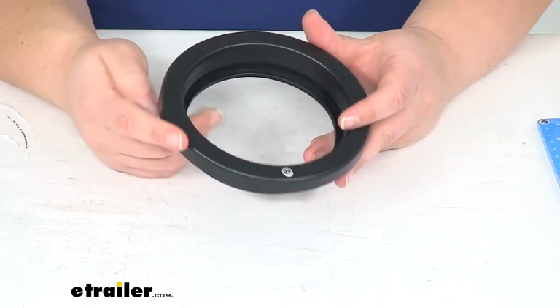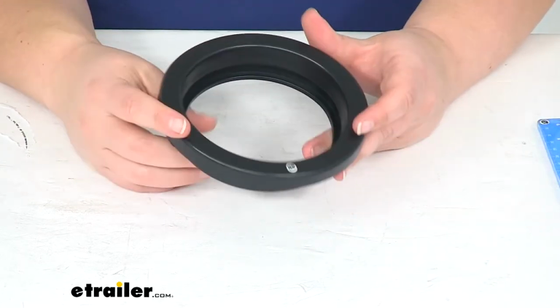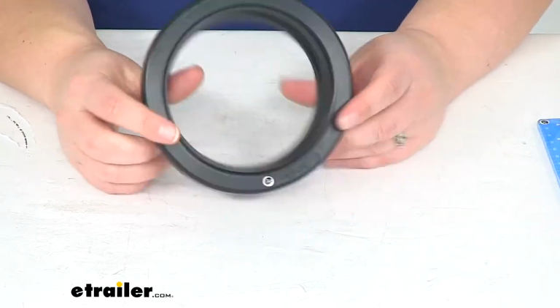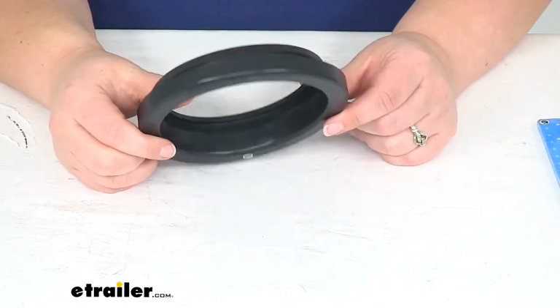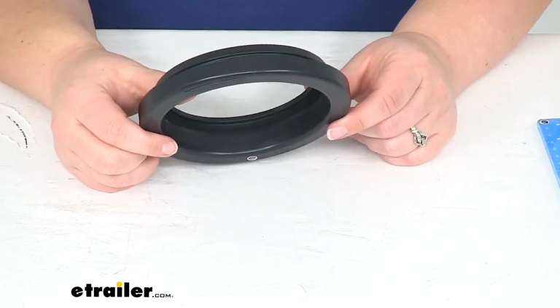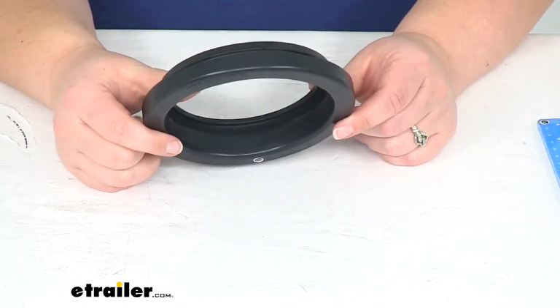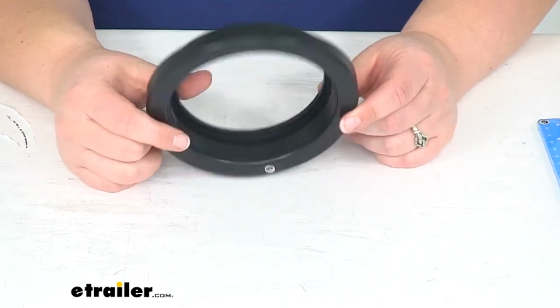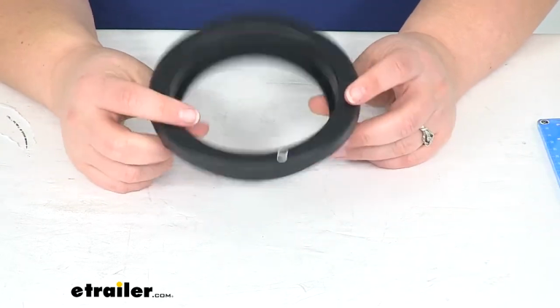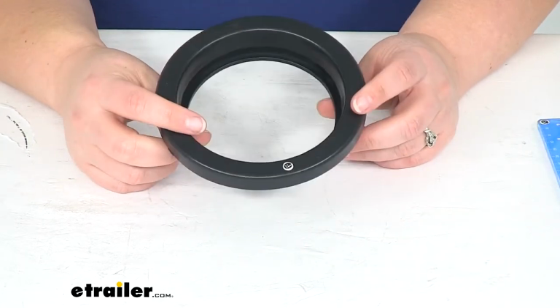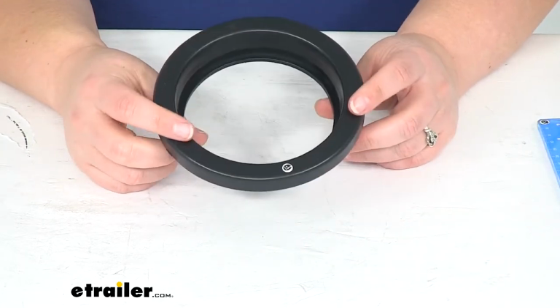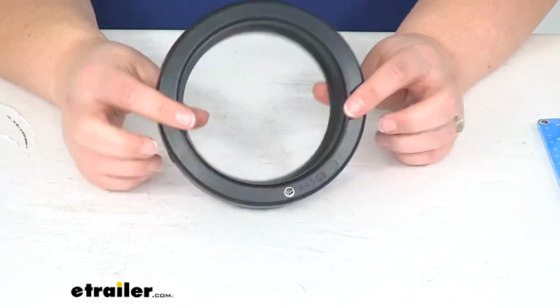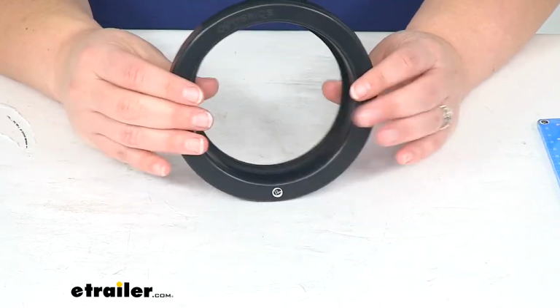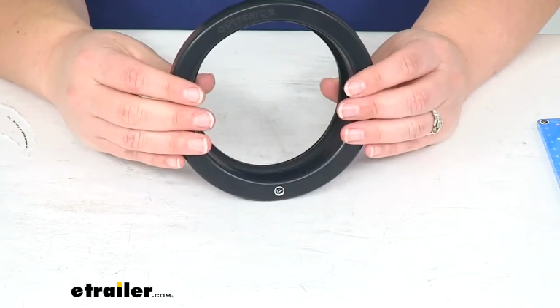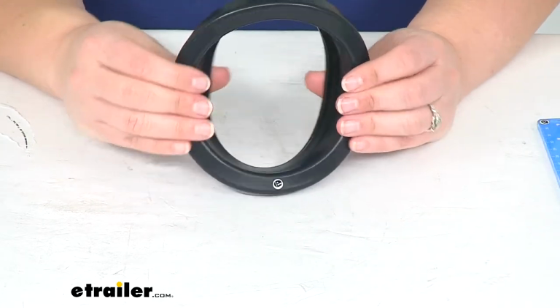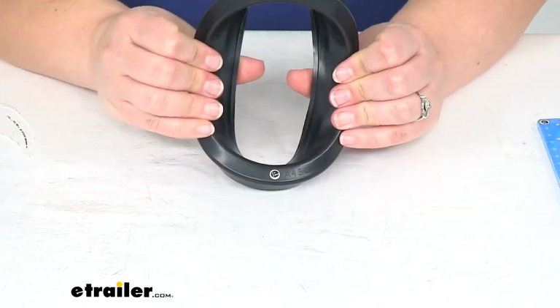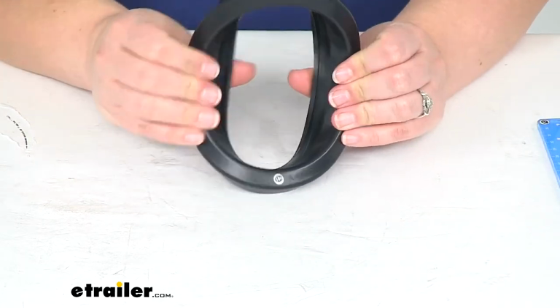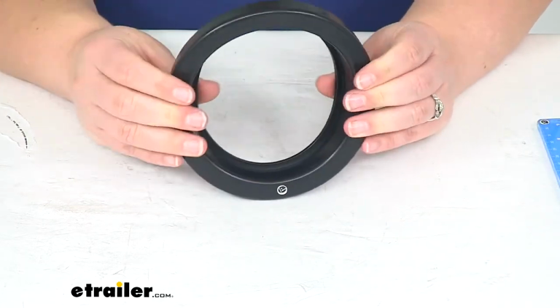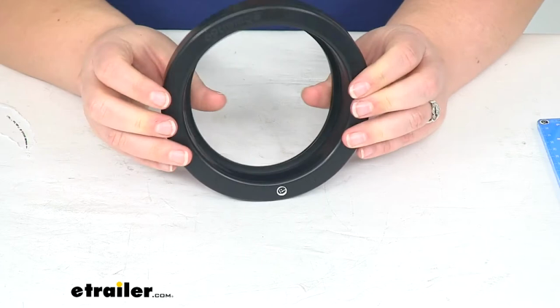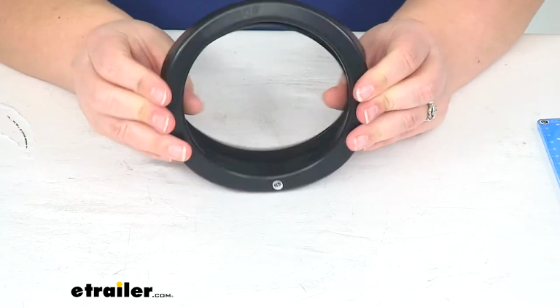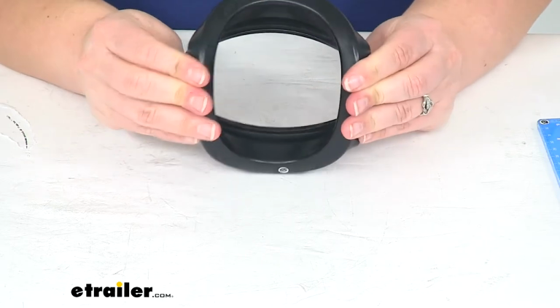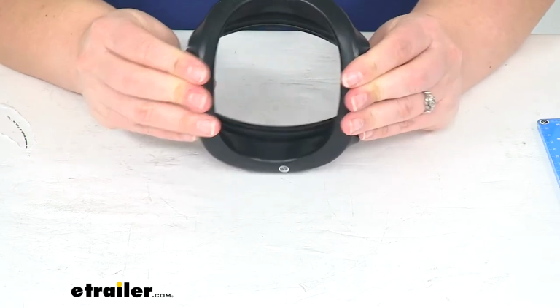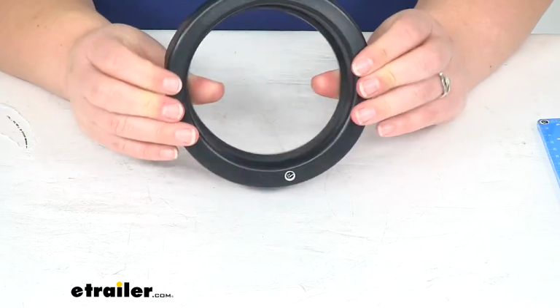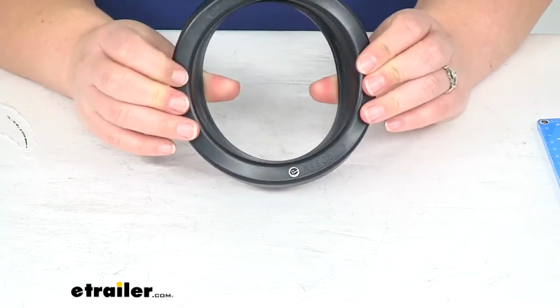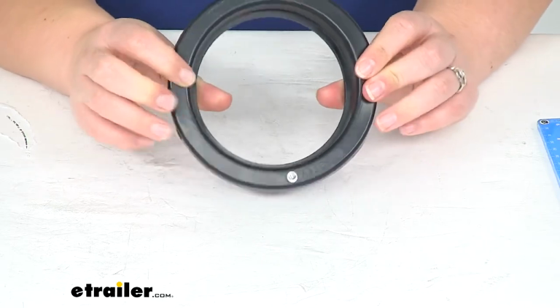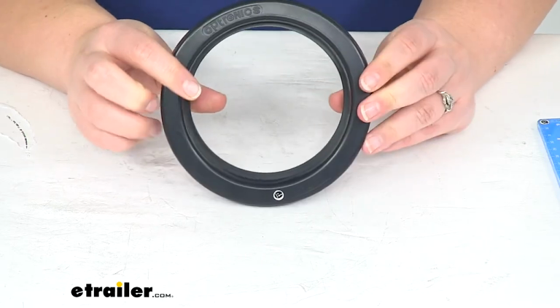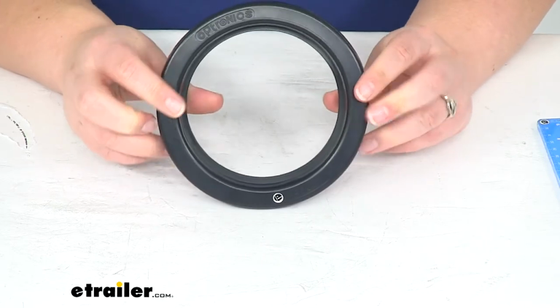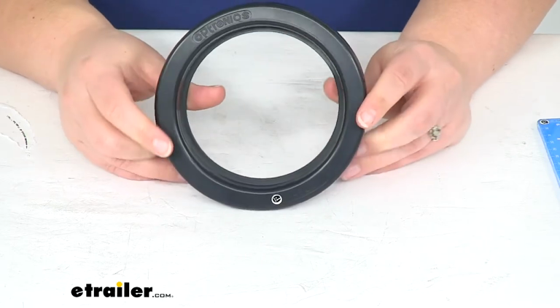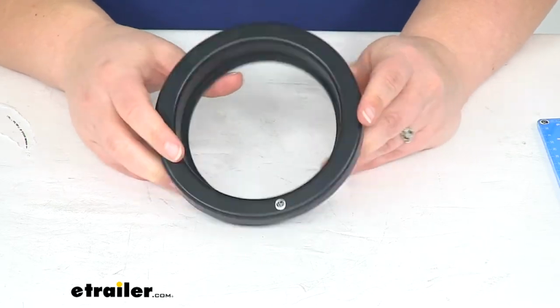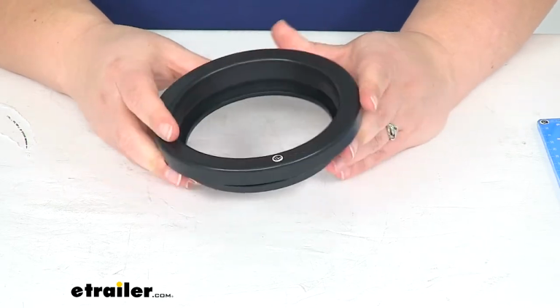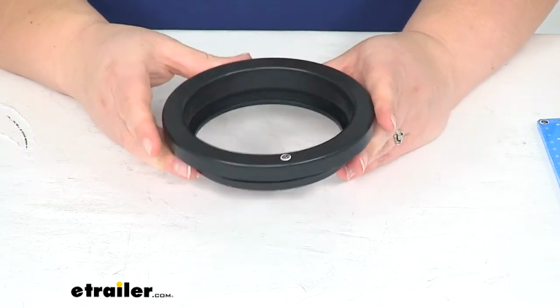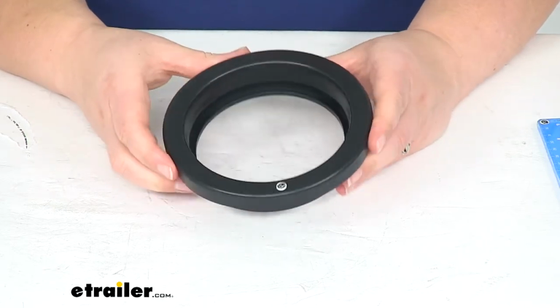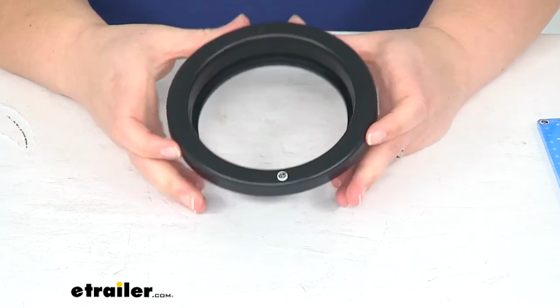But that's going to do it for our look at the rubber grommet for a four-inch round trailer light.